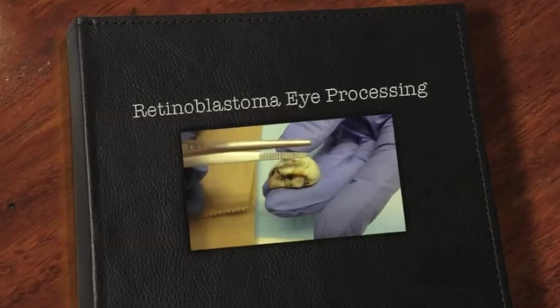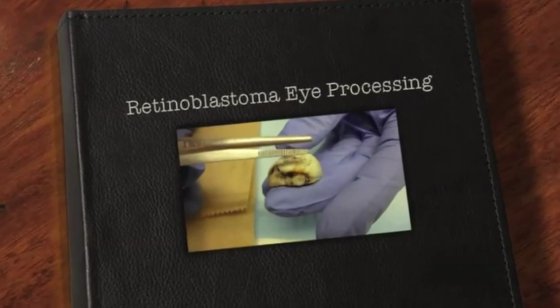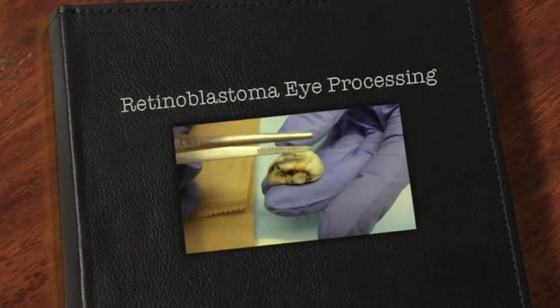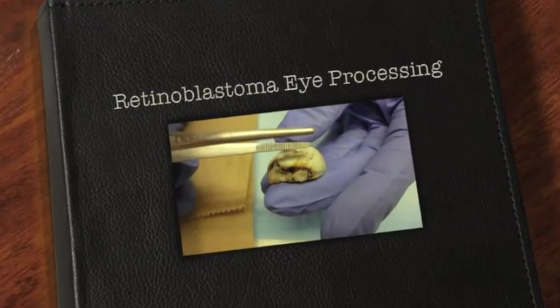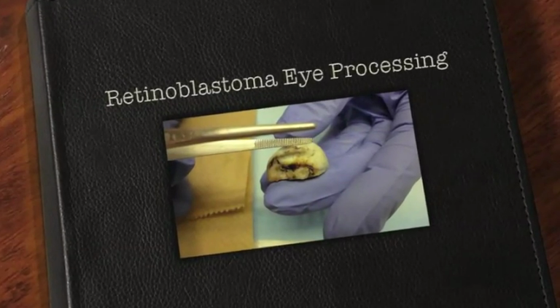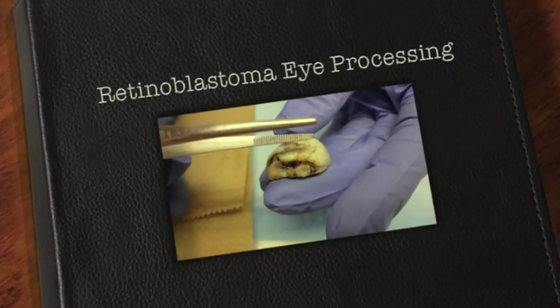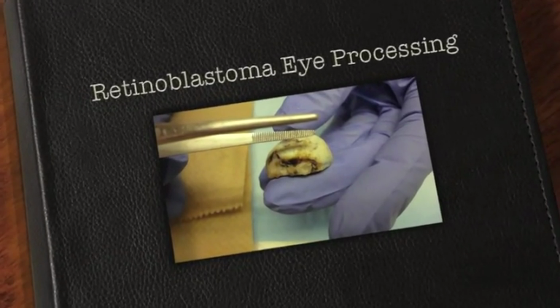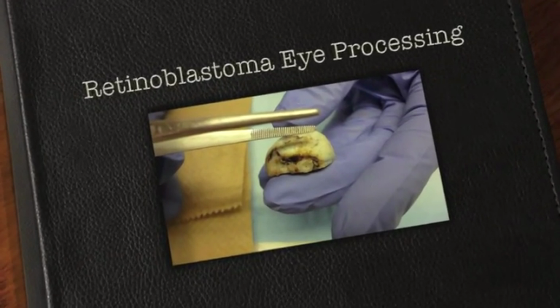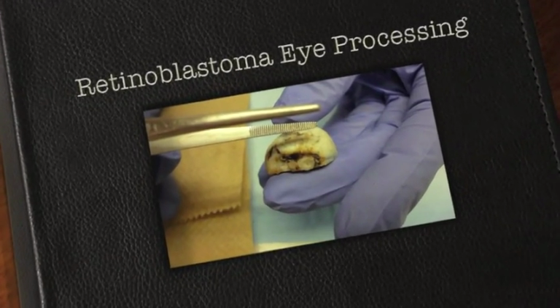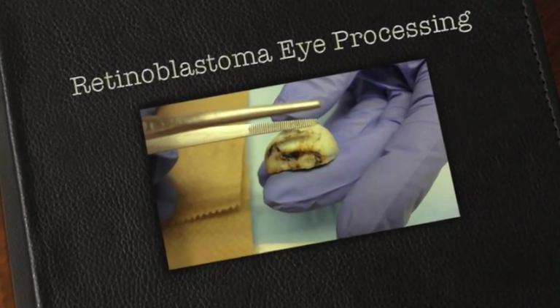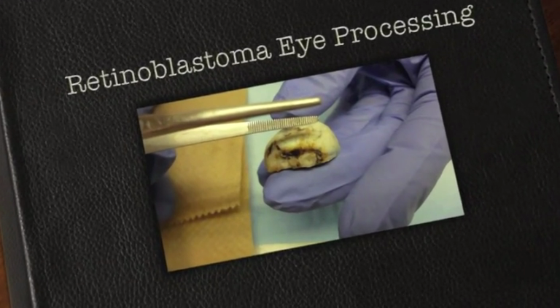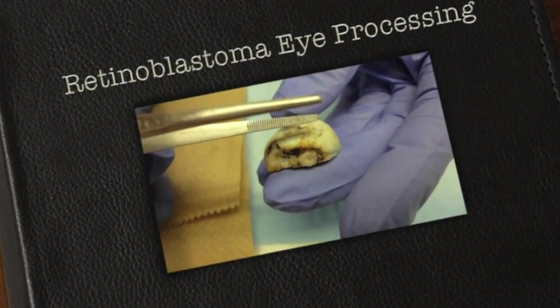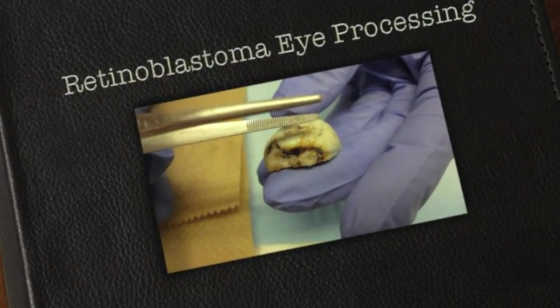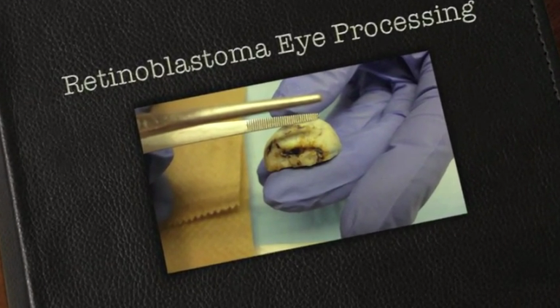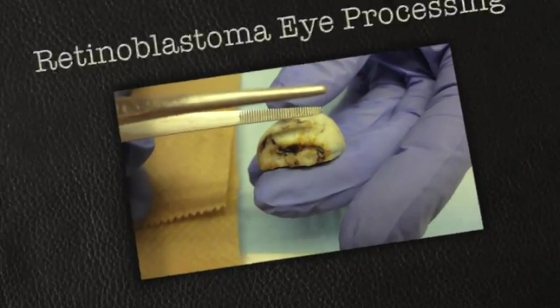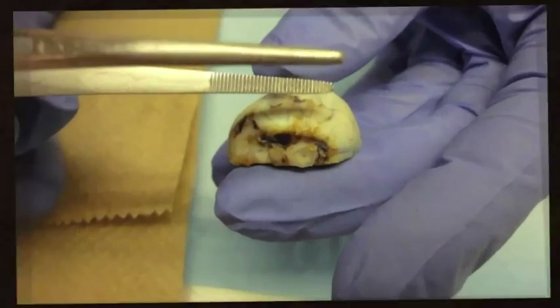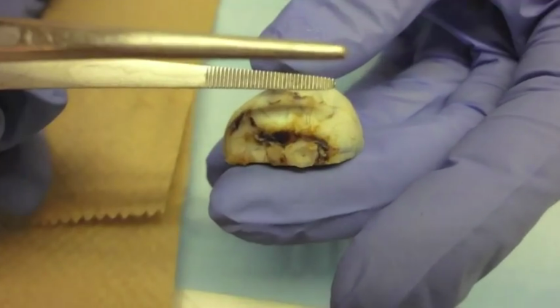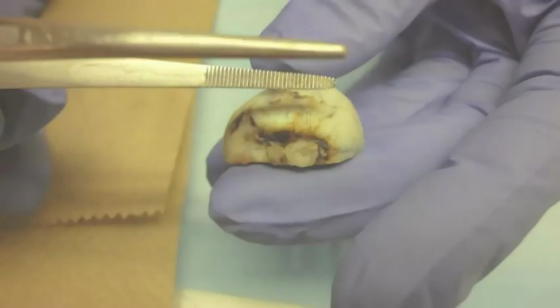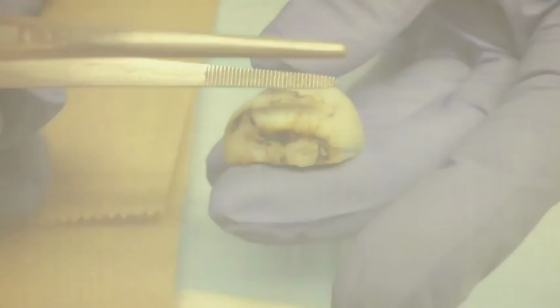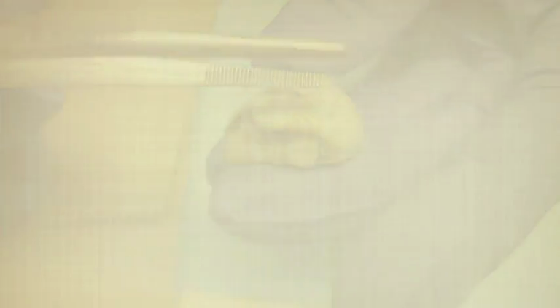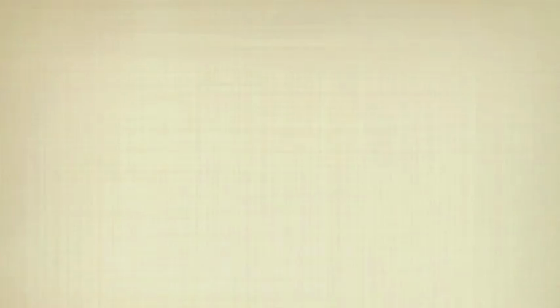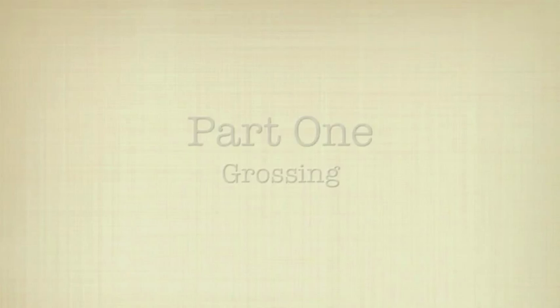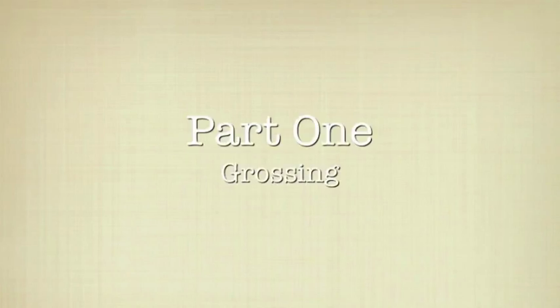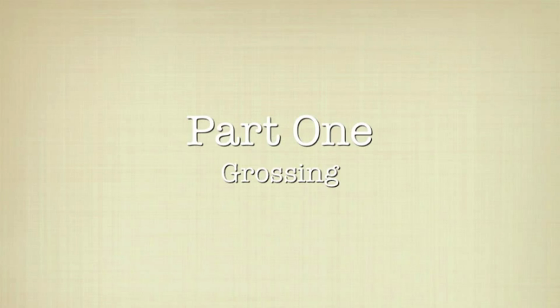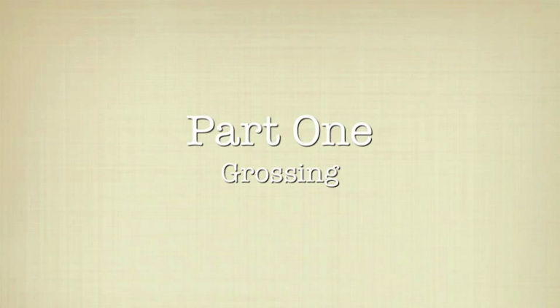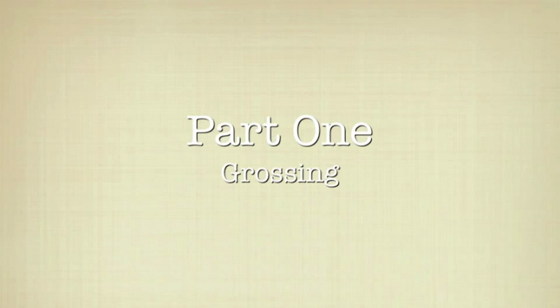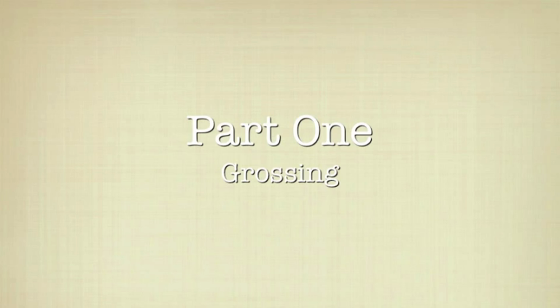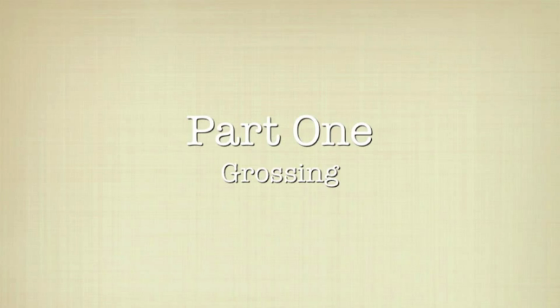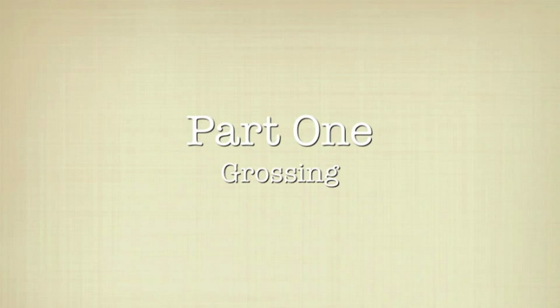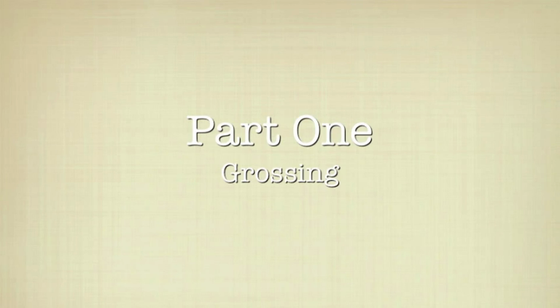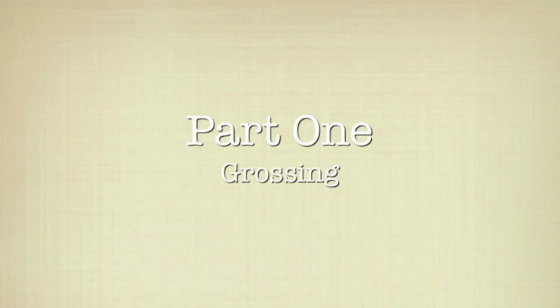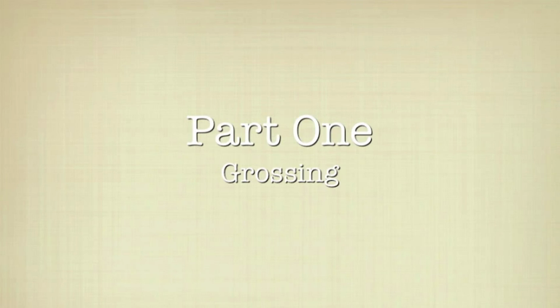Retinoblastoma Eye Processing. Part 1: Grossing.